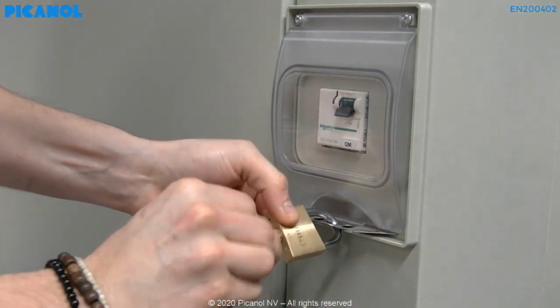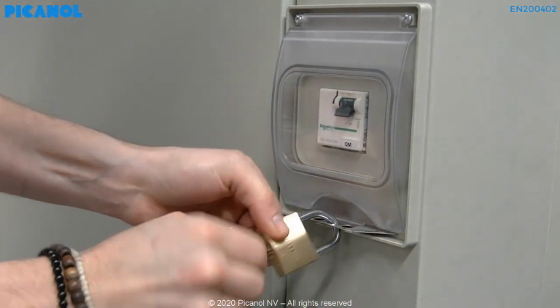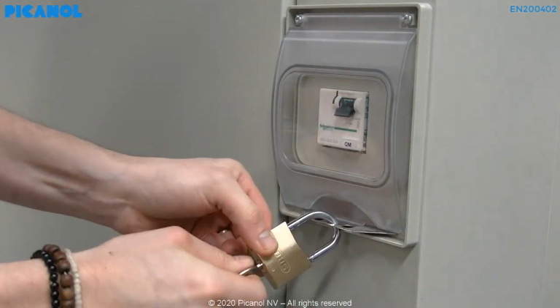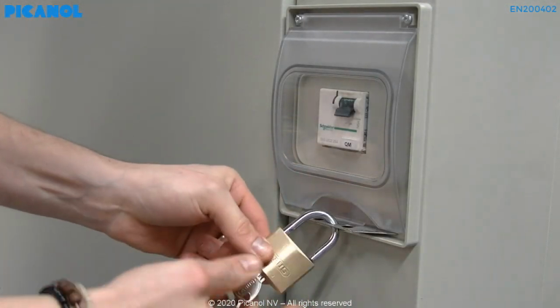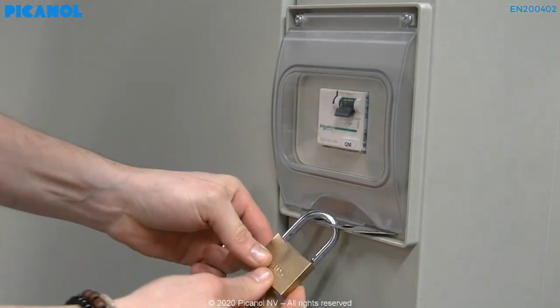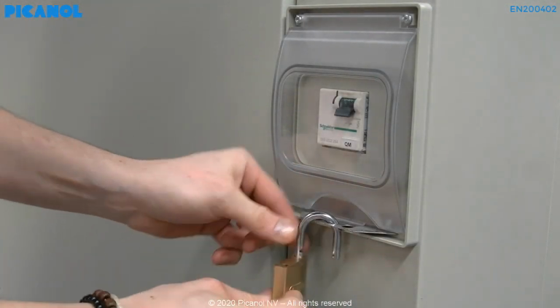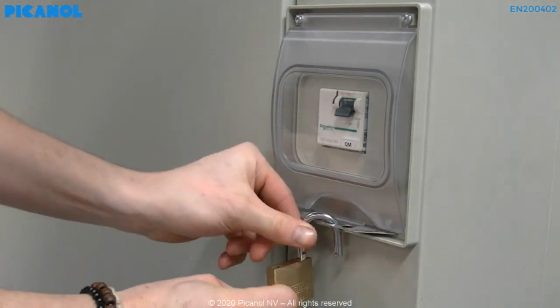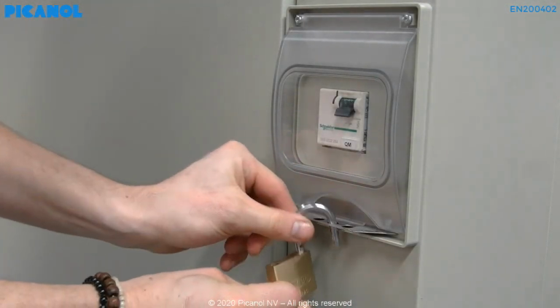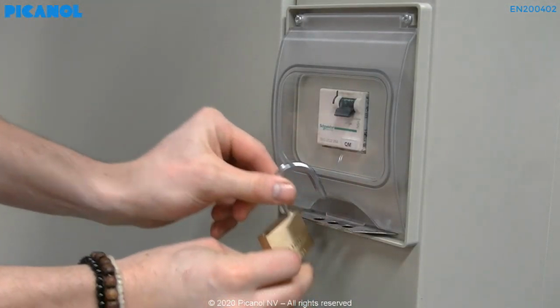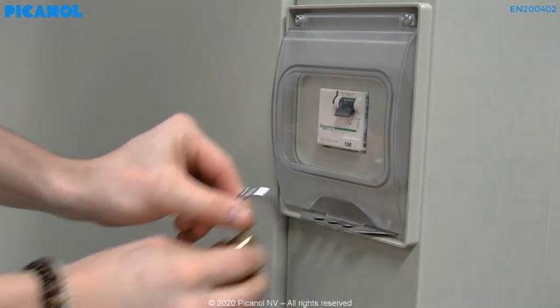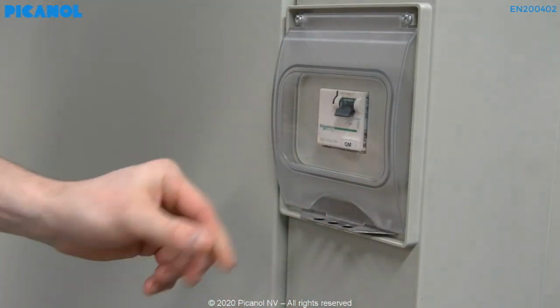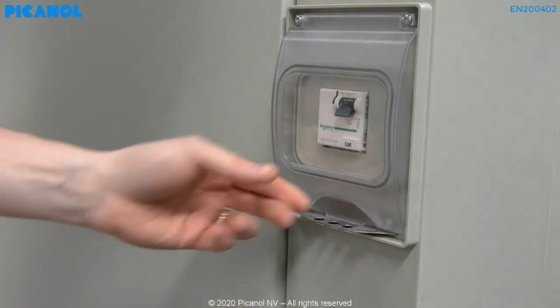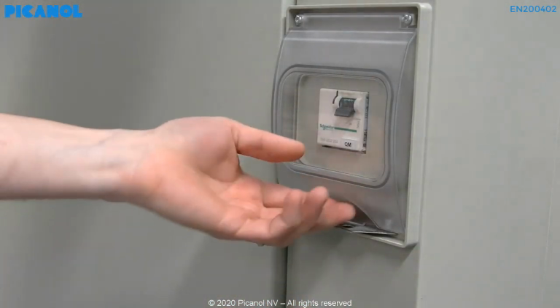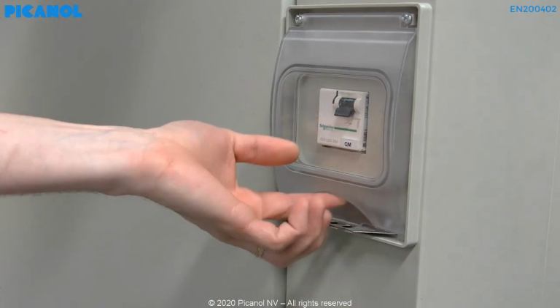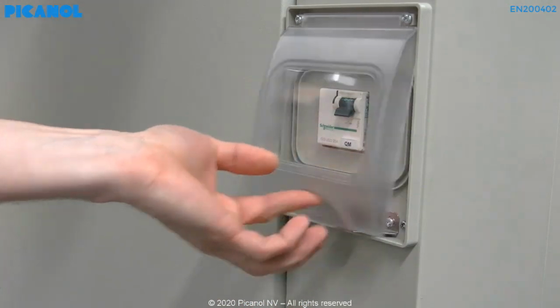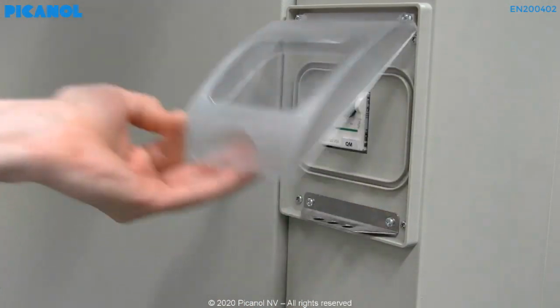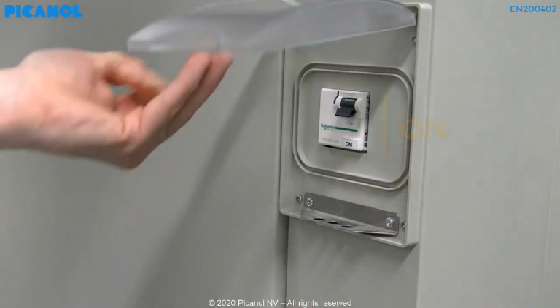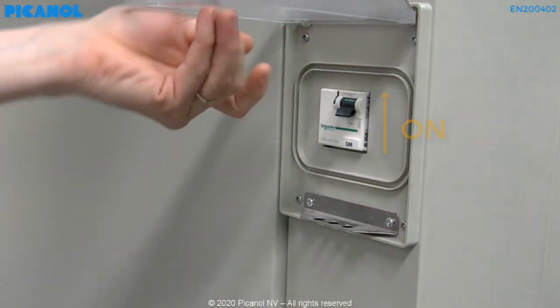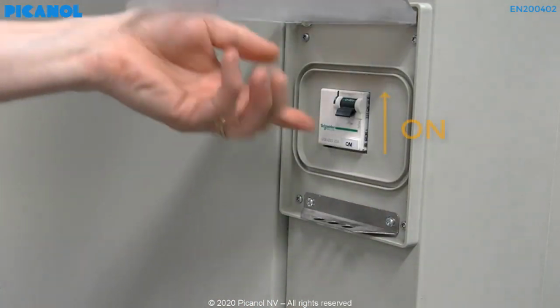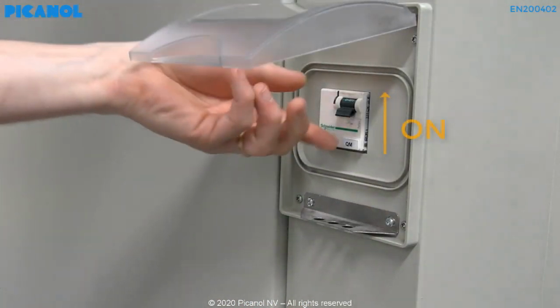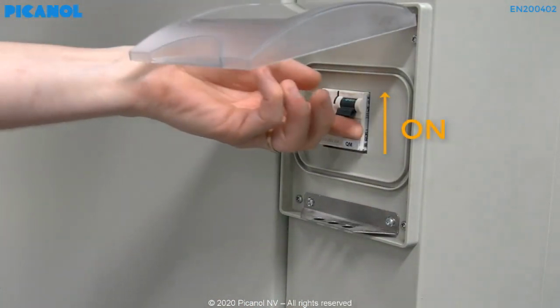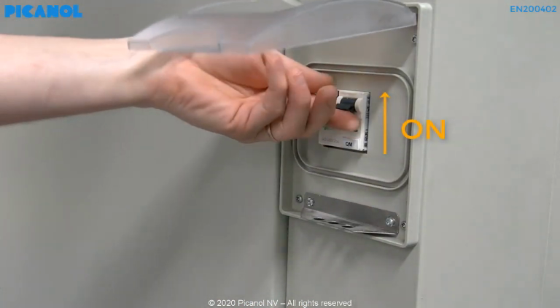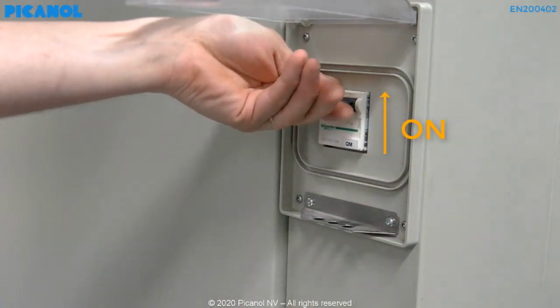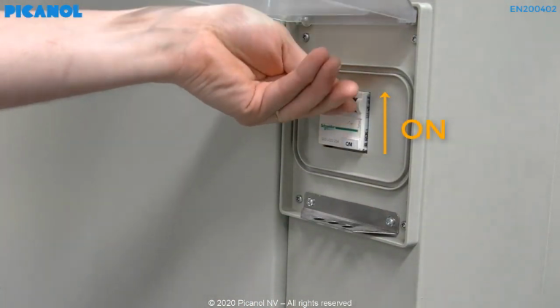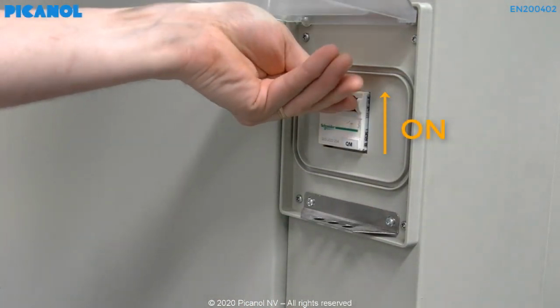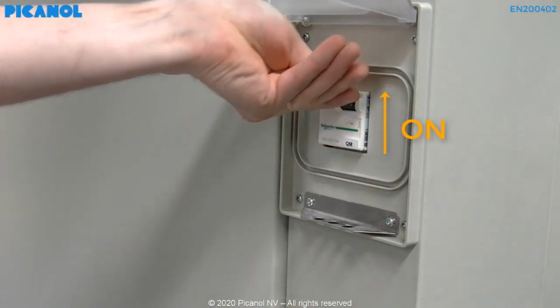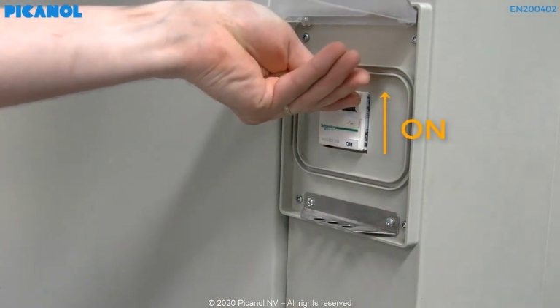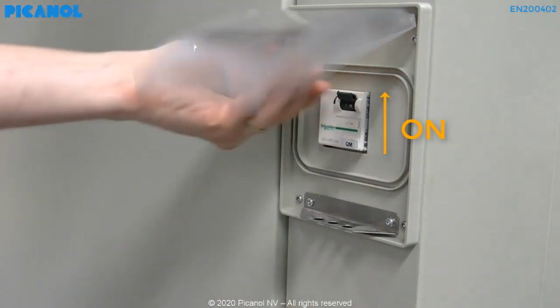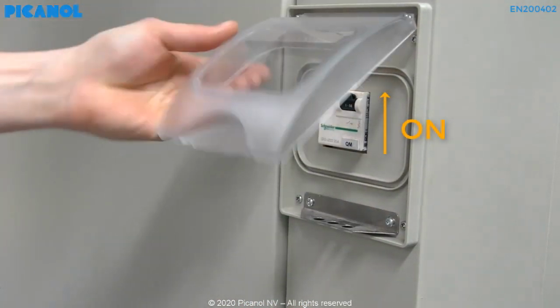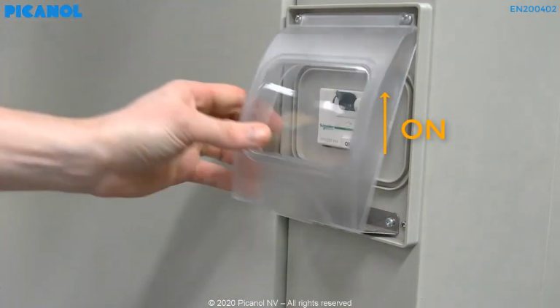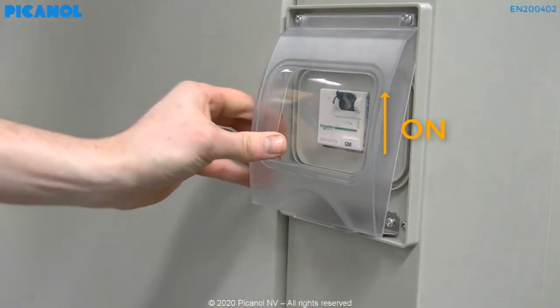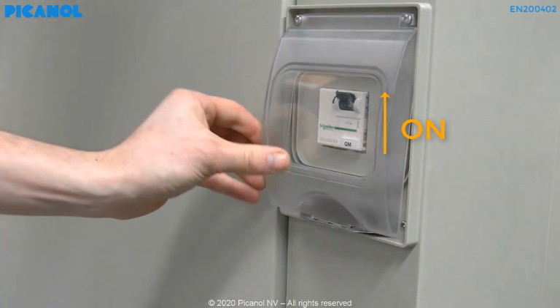Remove the padlock and start the machine again. Don't forget to press the power on button.